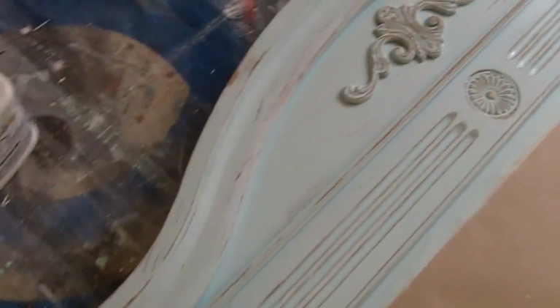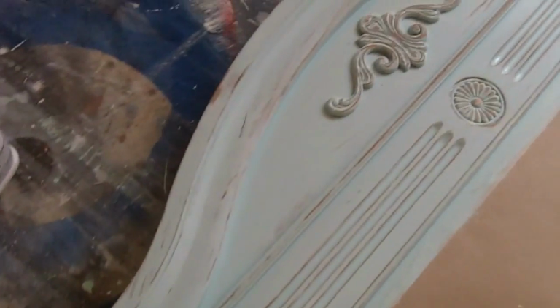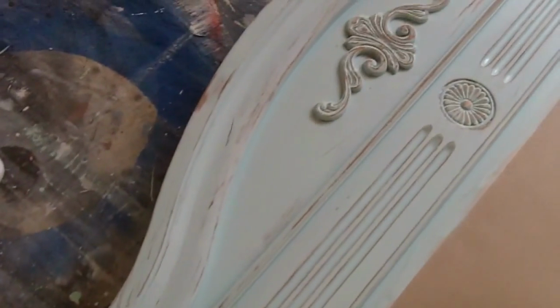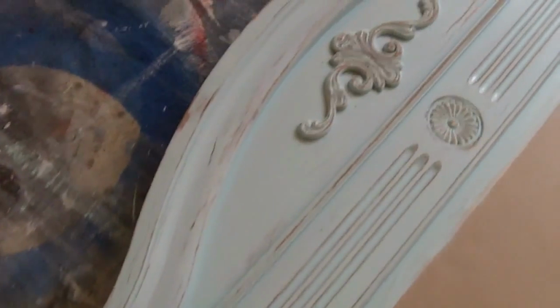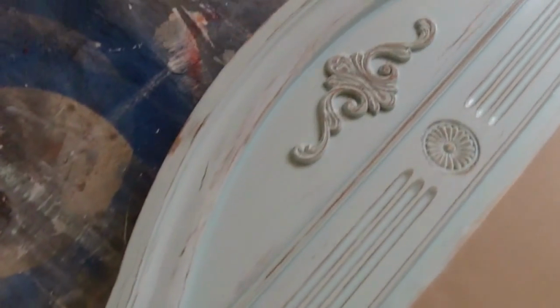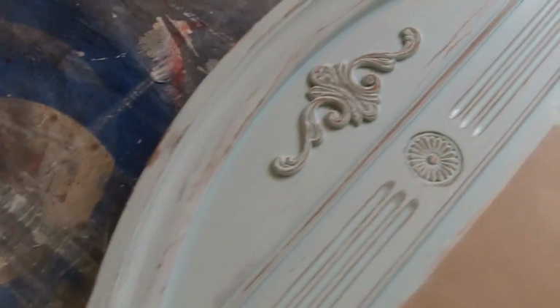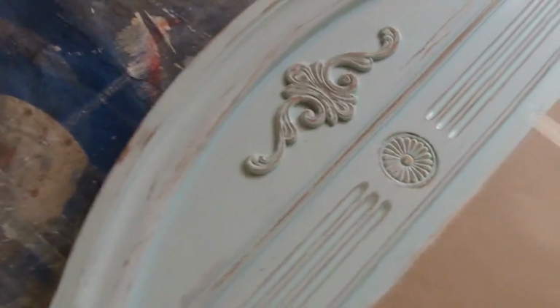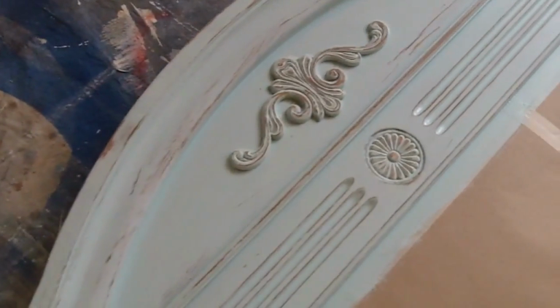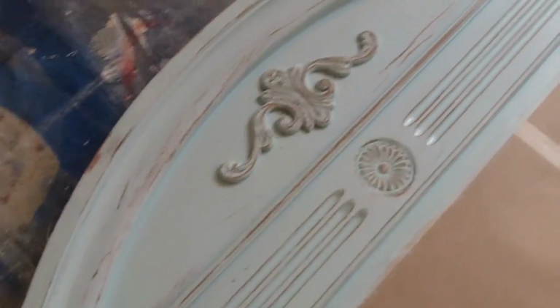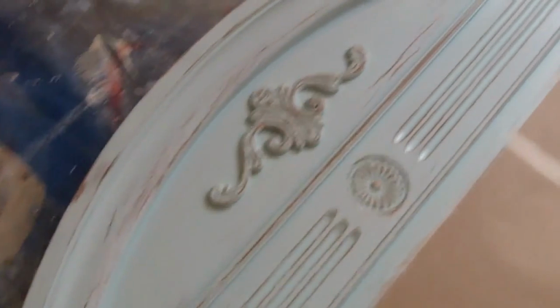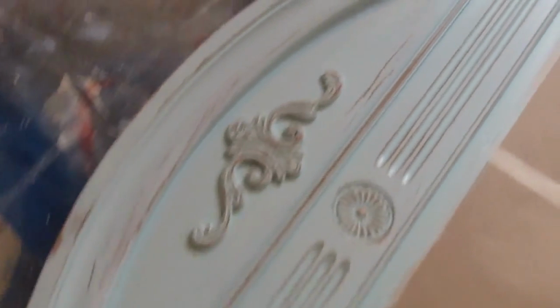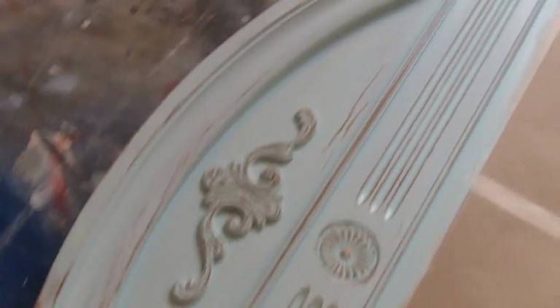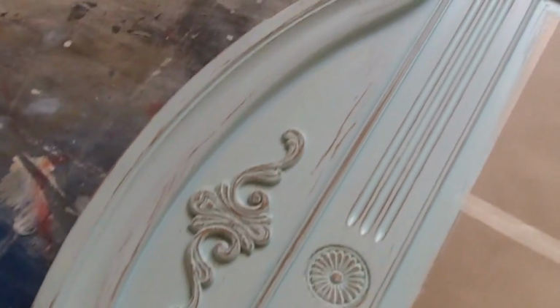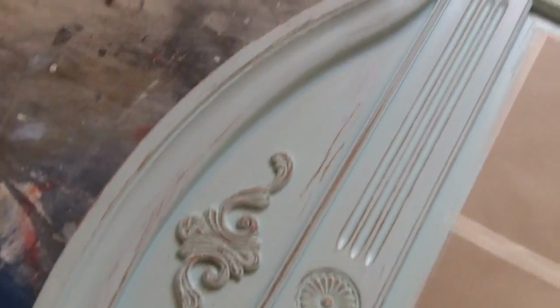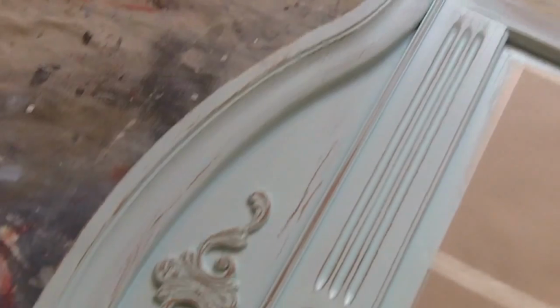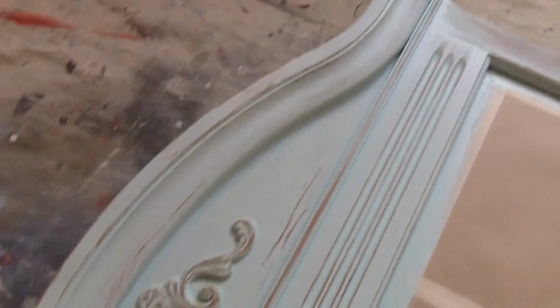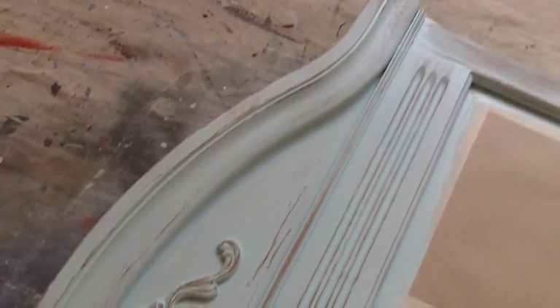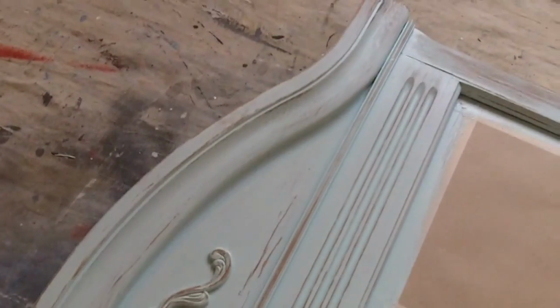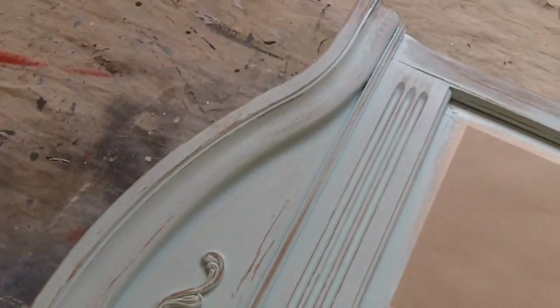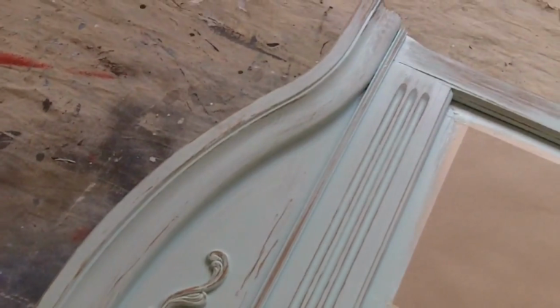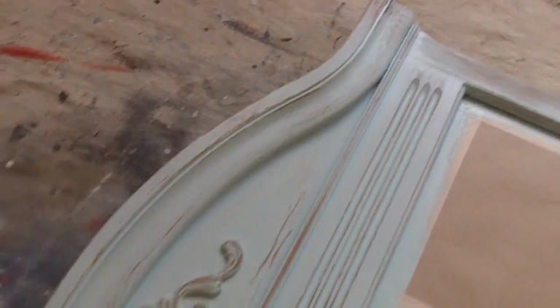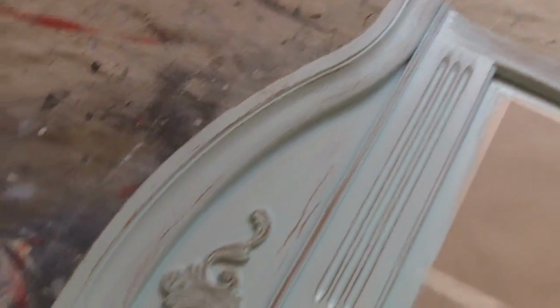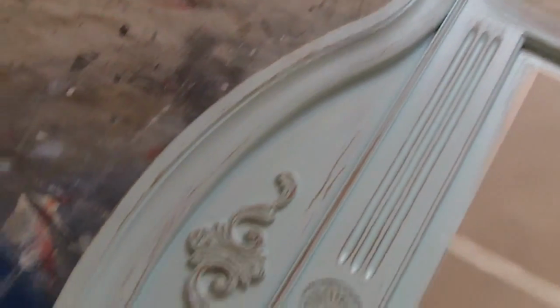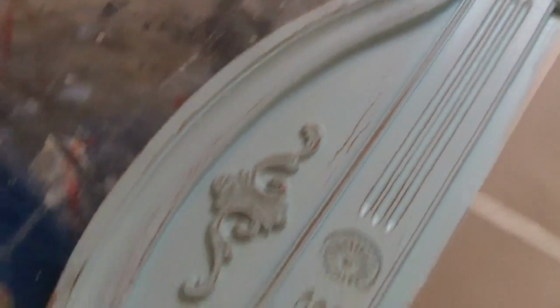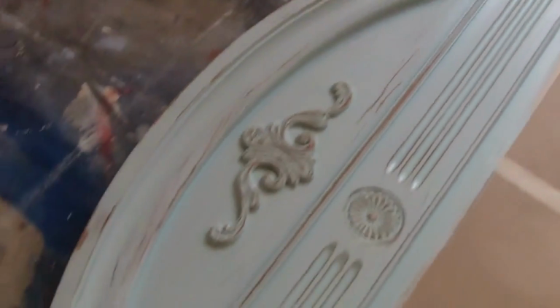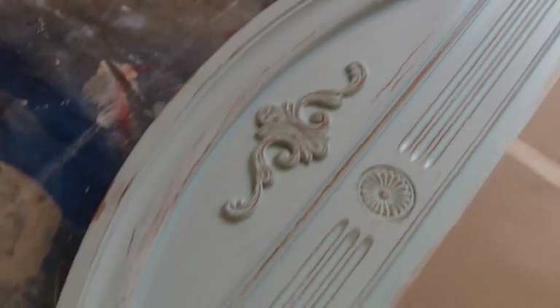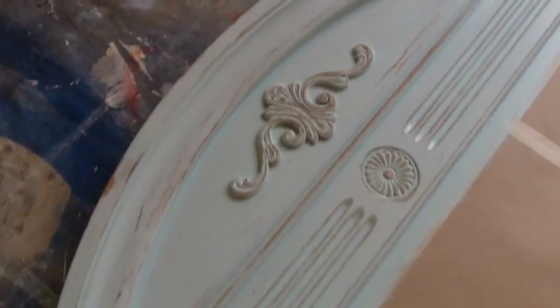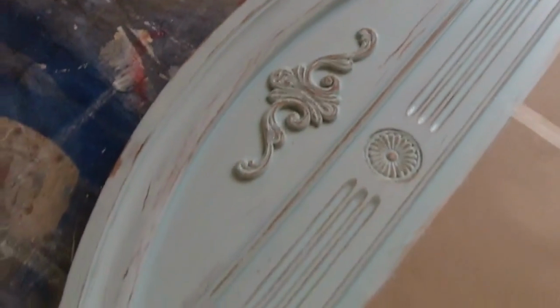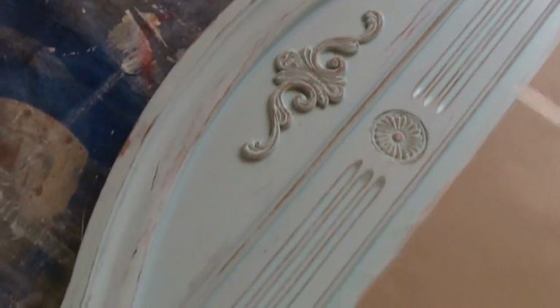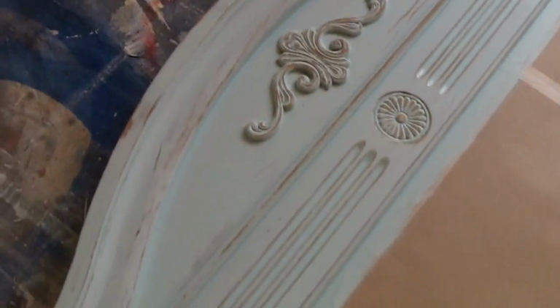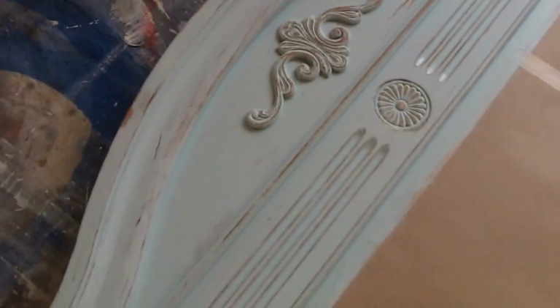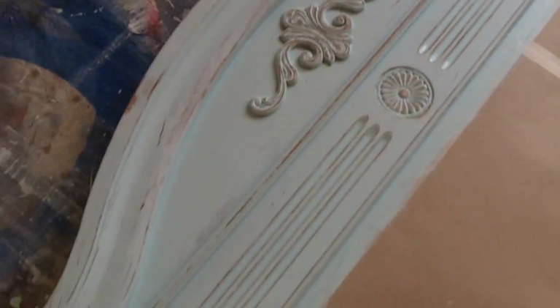Now I'm going to add a little bit of glazing and dirty it up from there, and then I'll show you what it looks like.